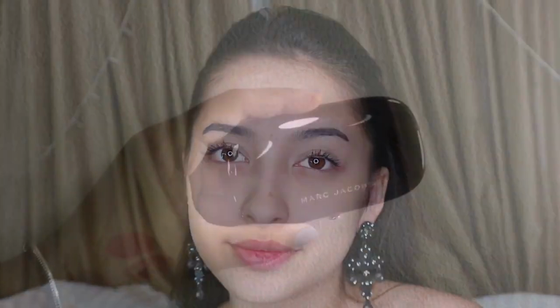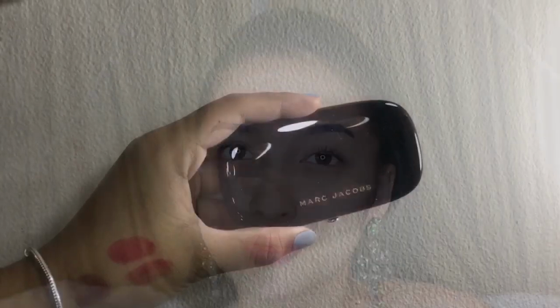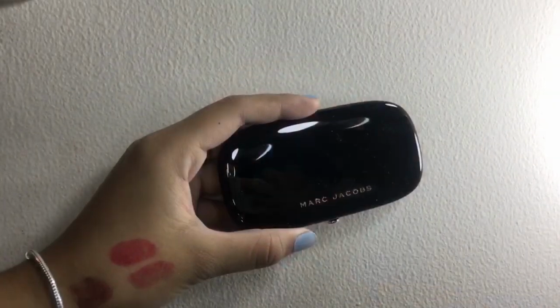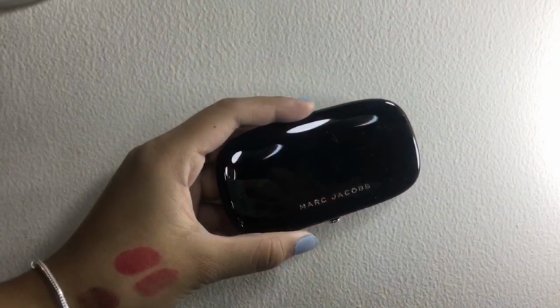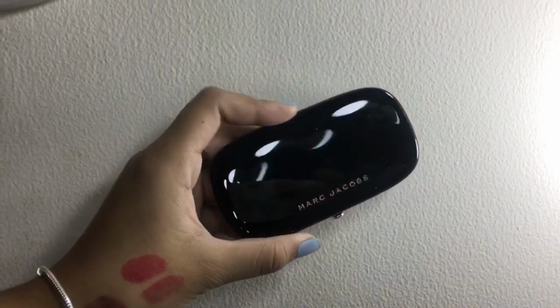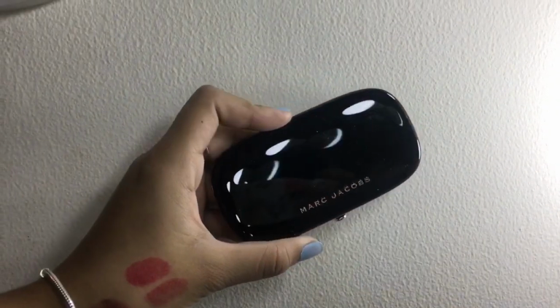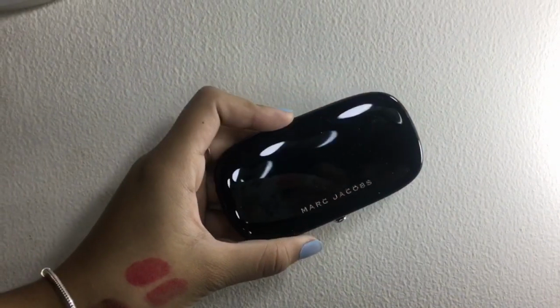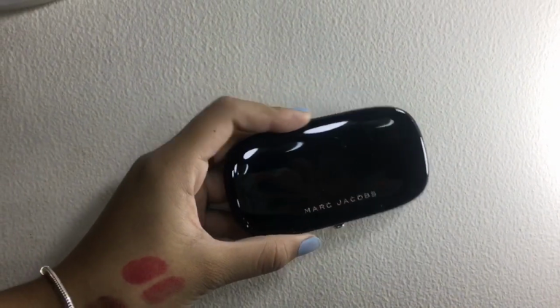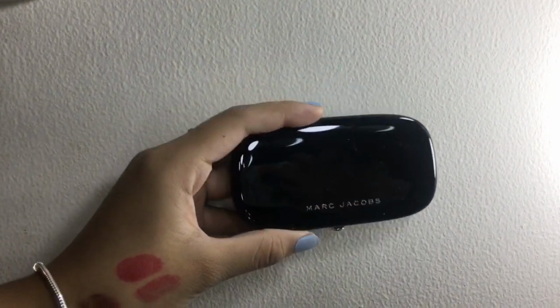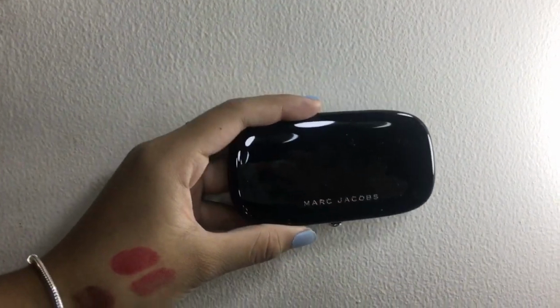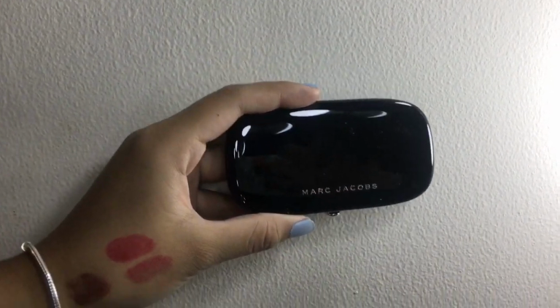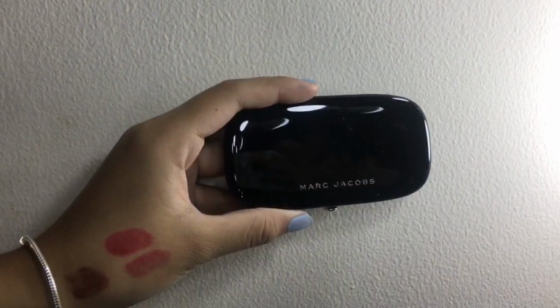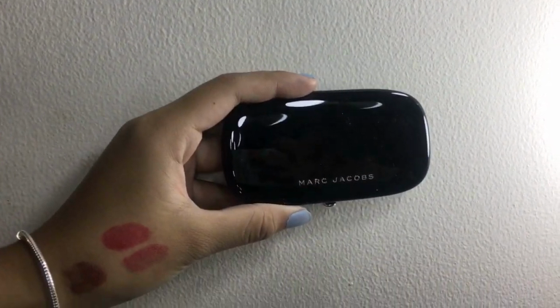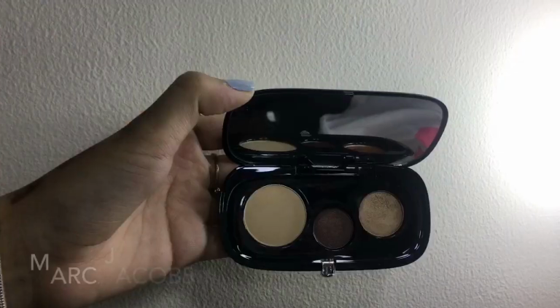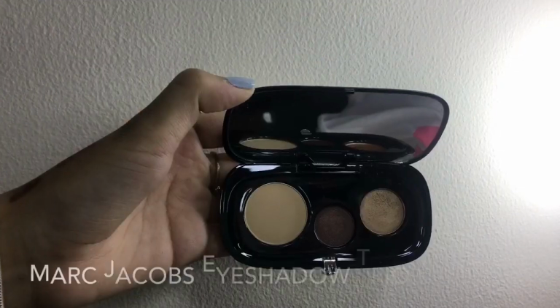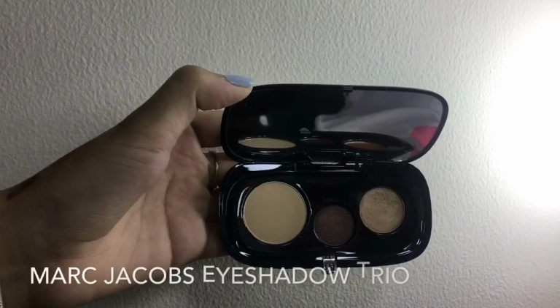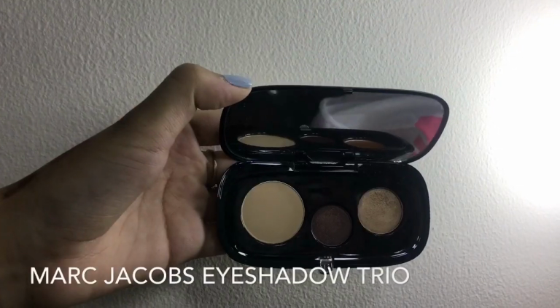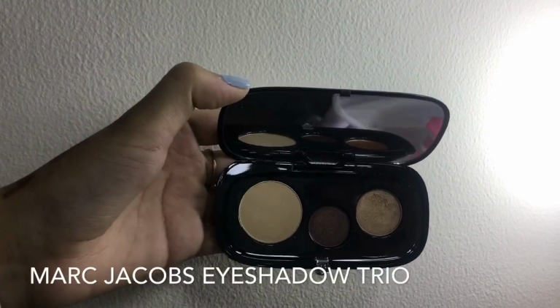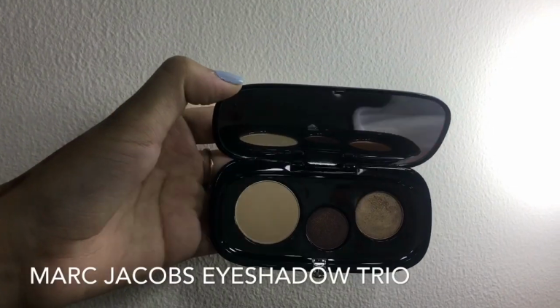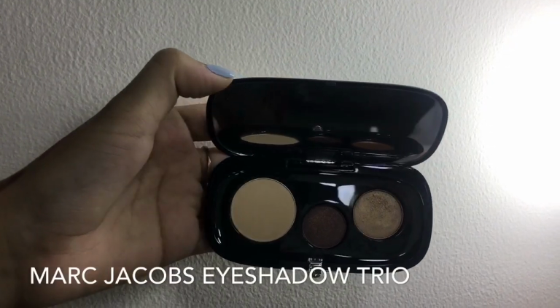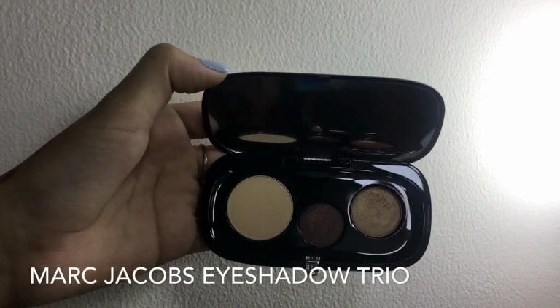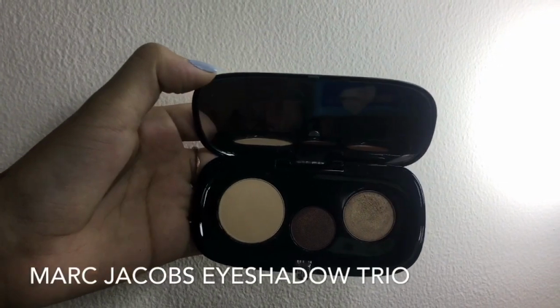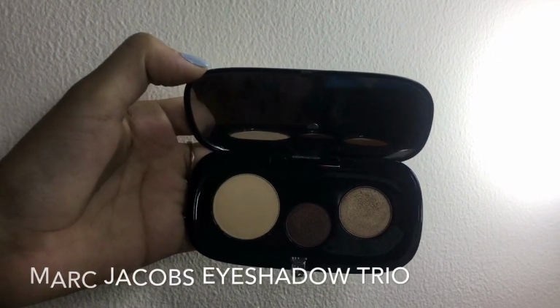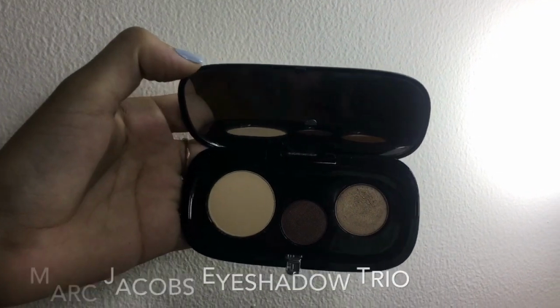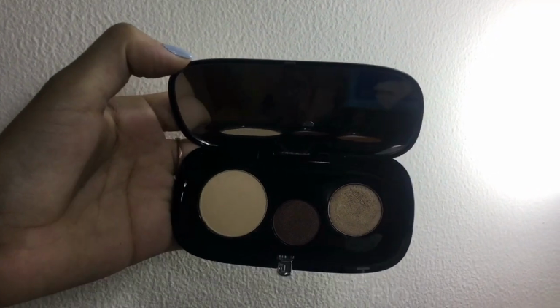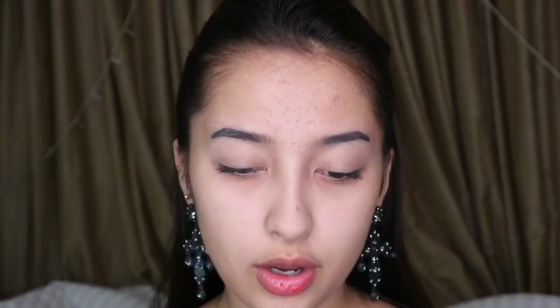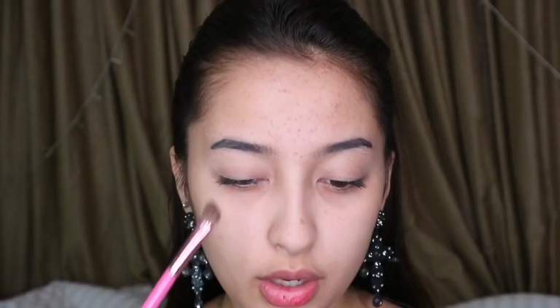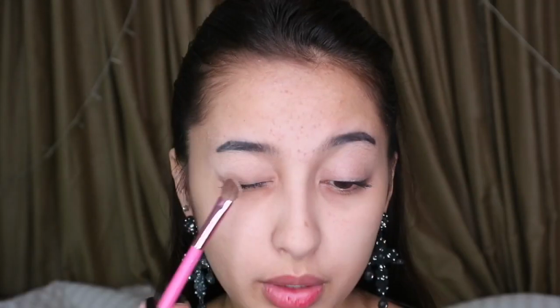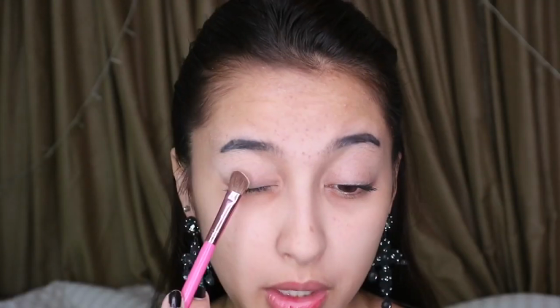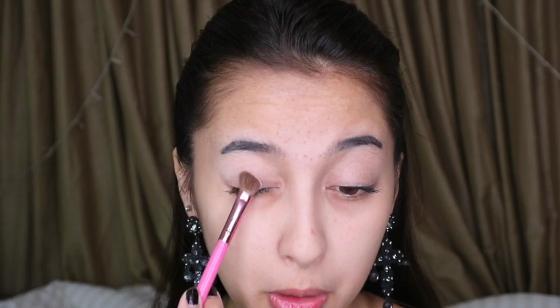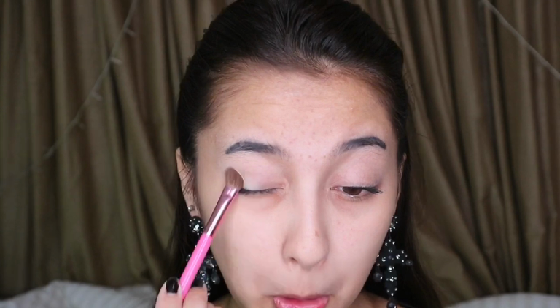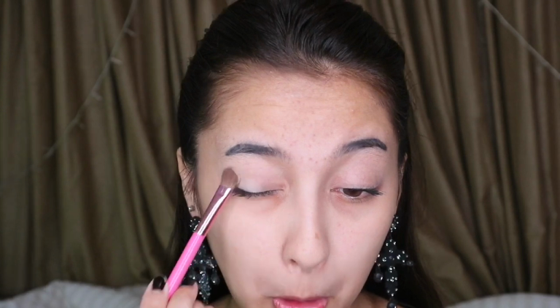Next, I'm gonna be taking this white eyeshadow from Marc Jacobs to set all the primer.